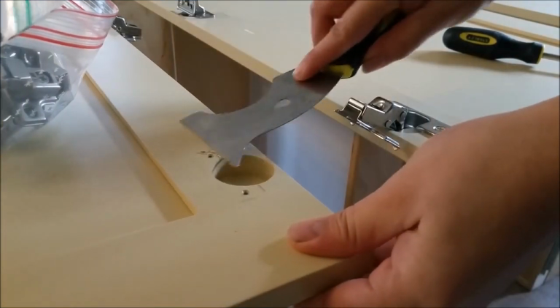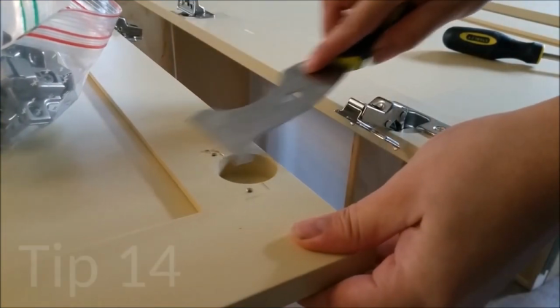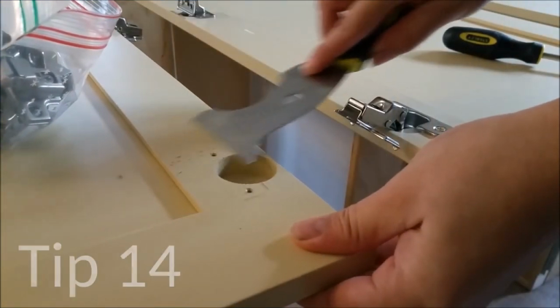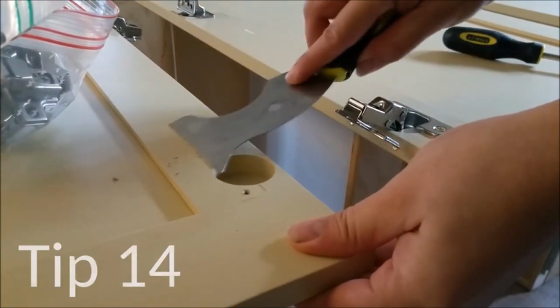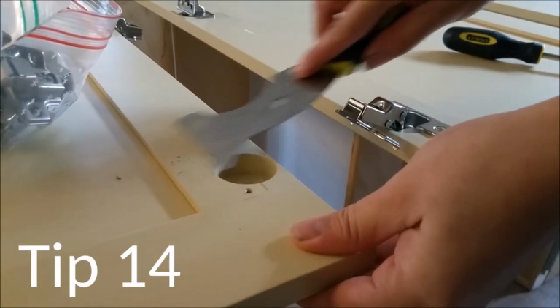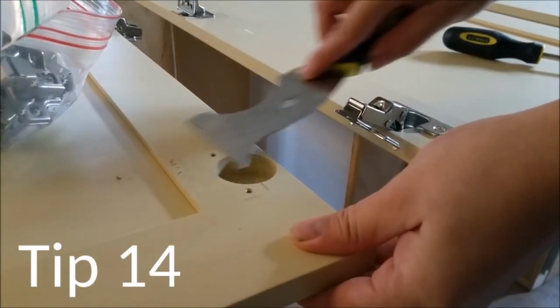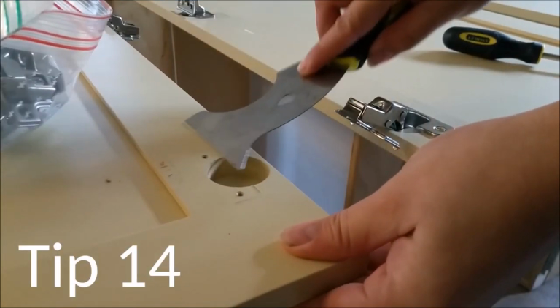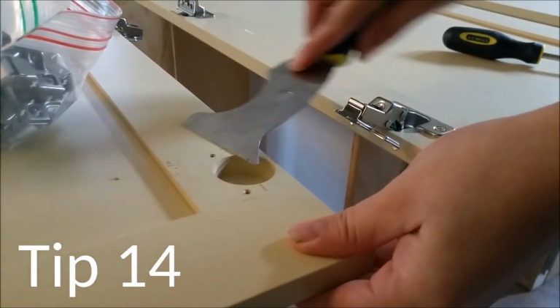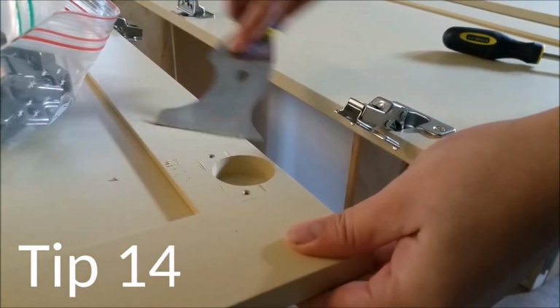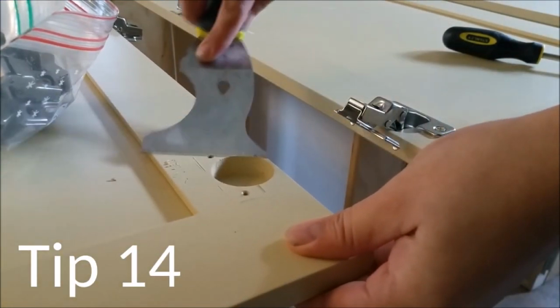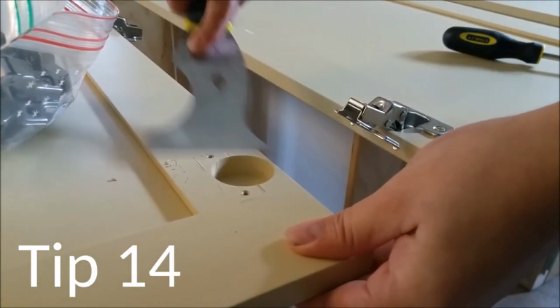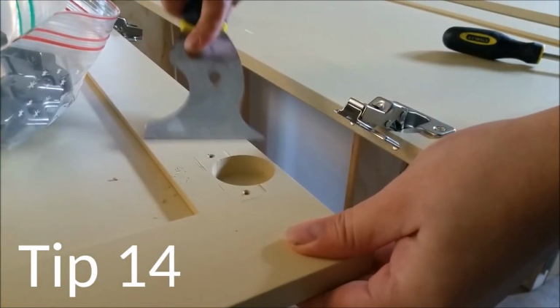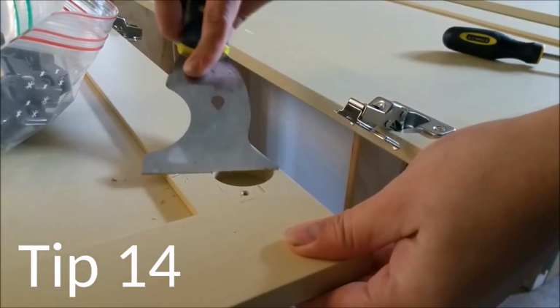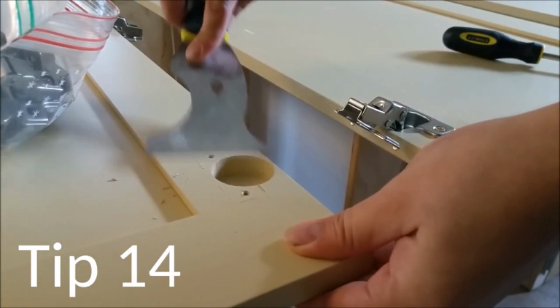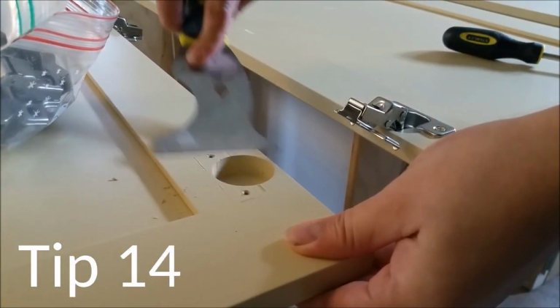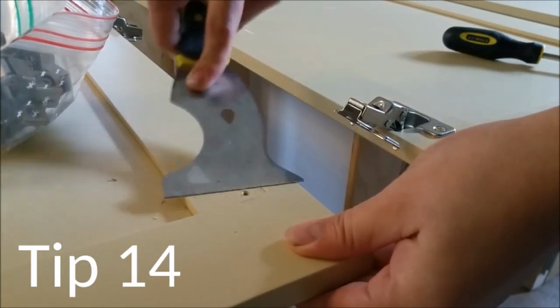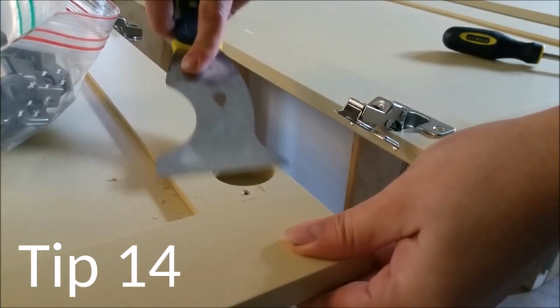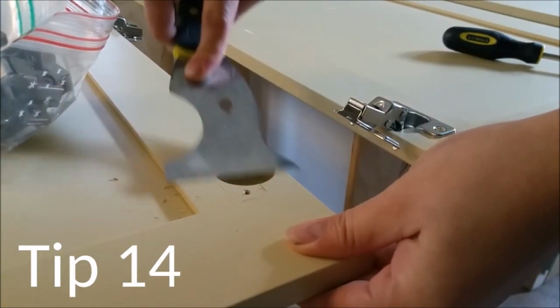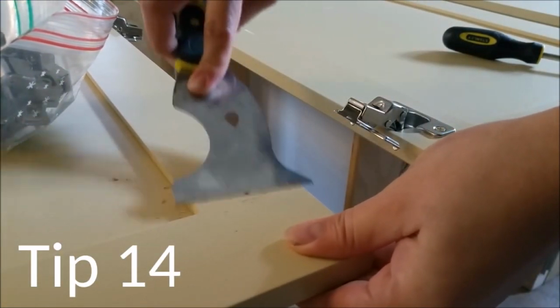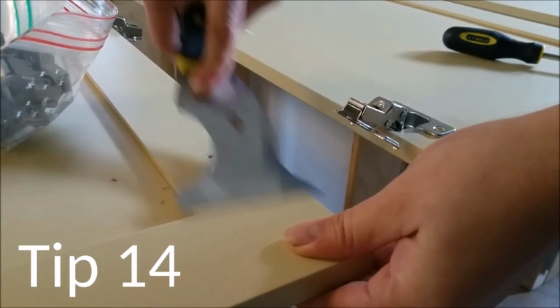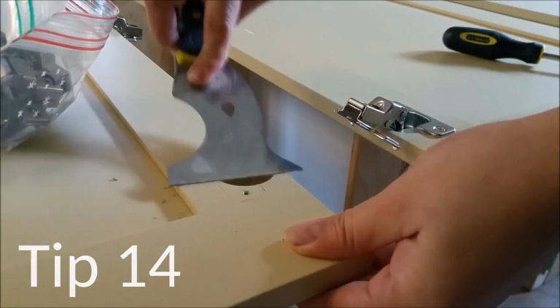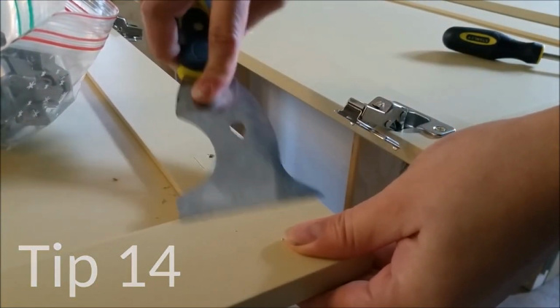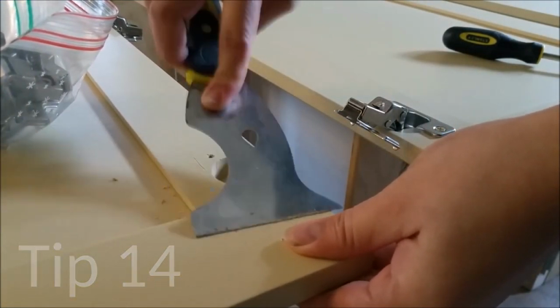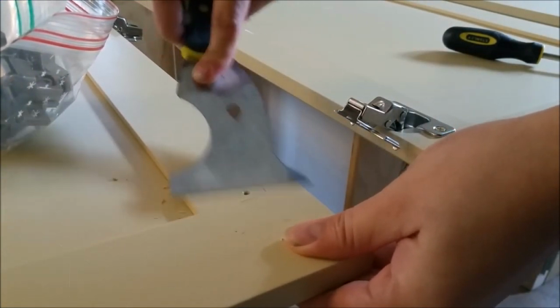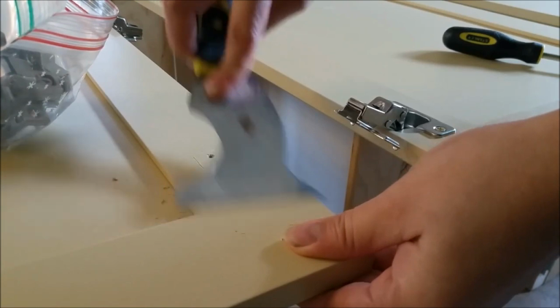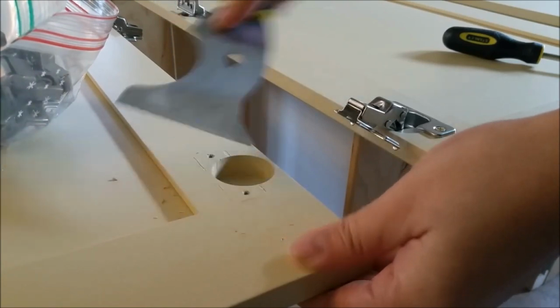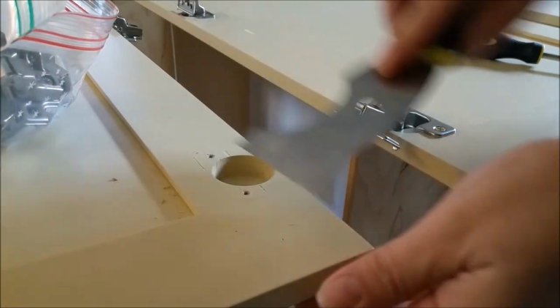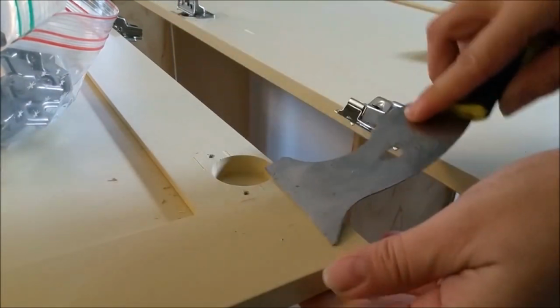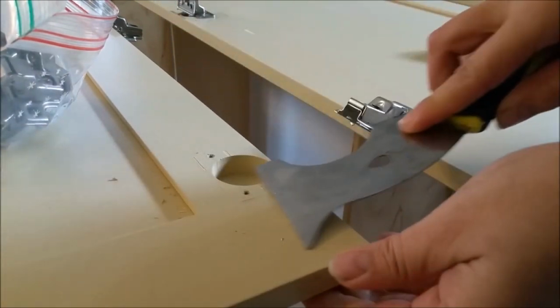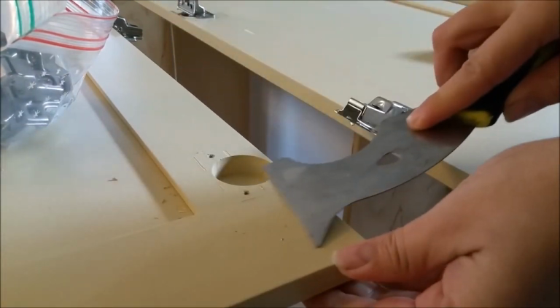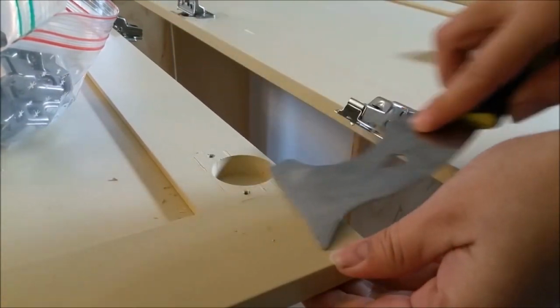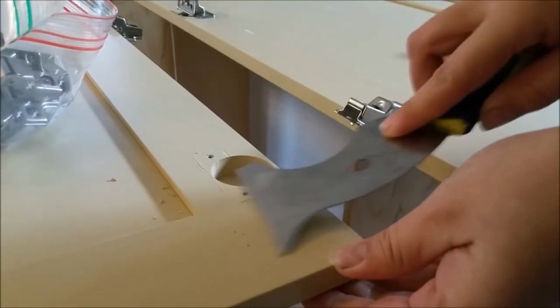A multipurpose tool is handy for opening paint cans and scraping old paint for a smoother prepped surface.